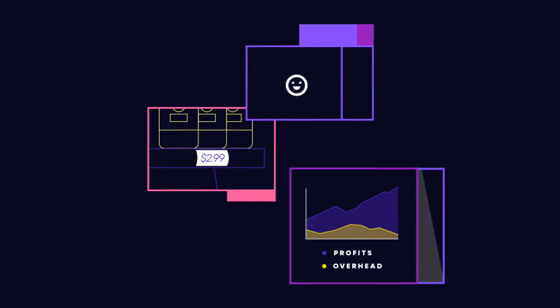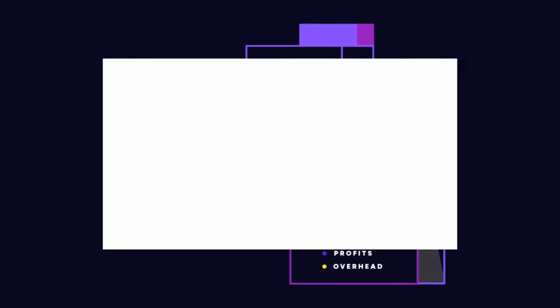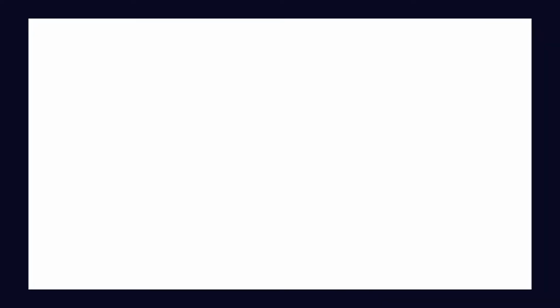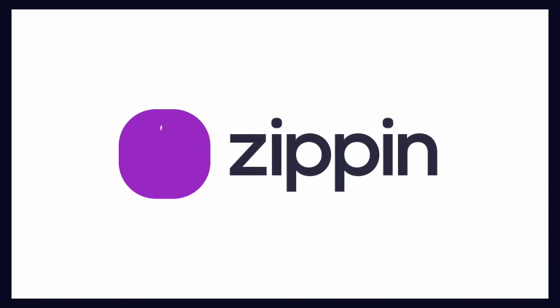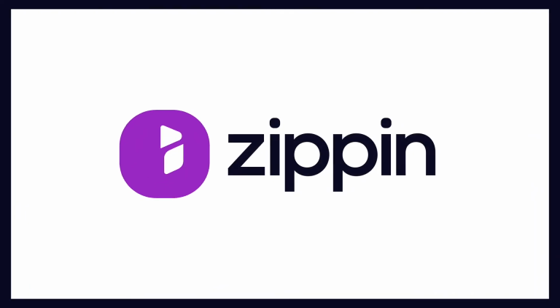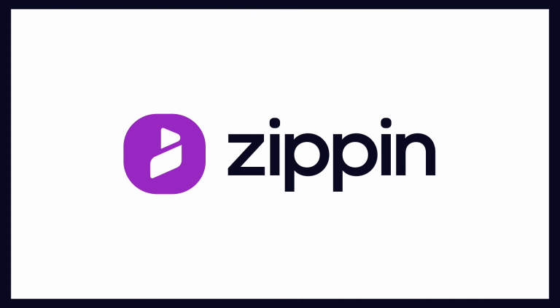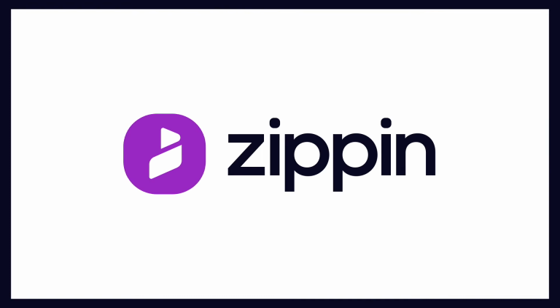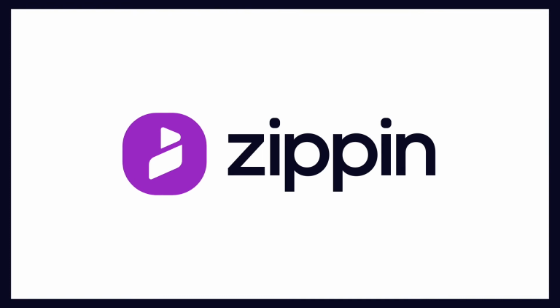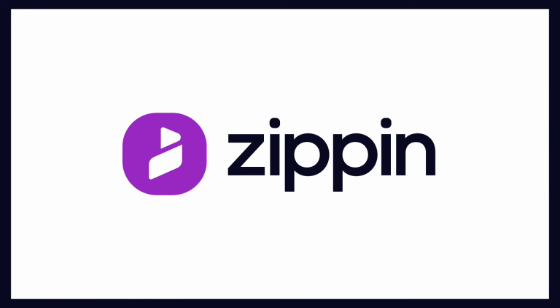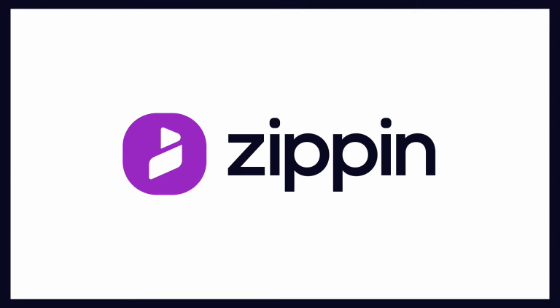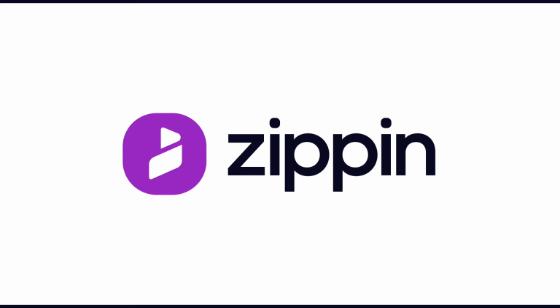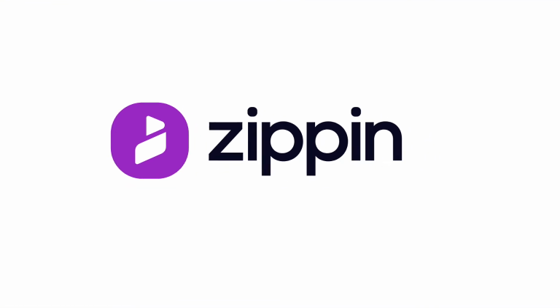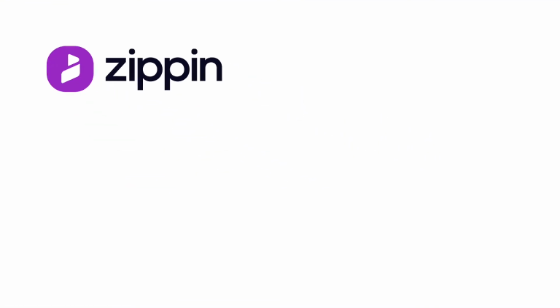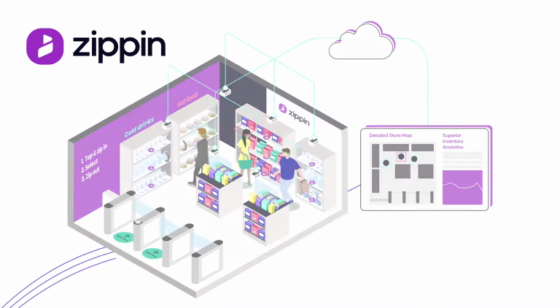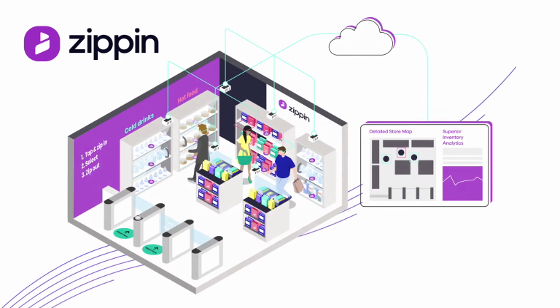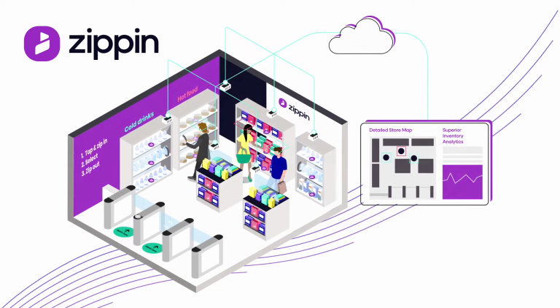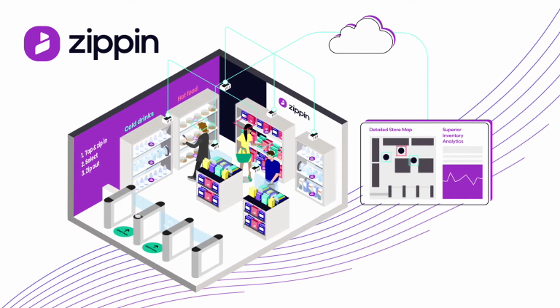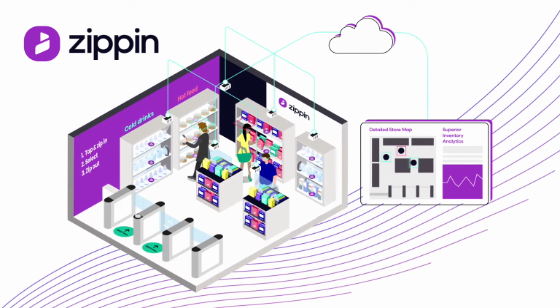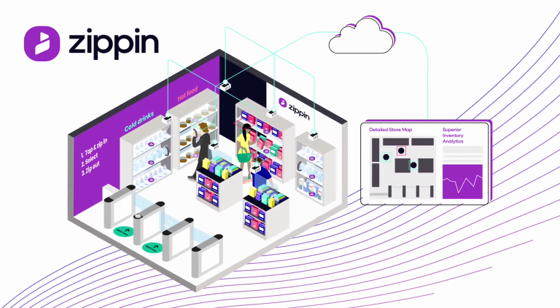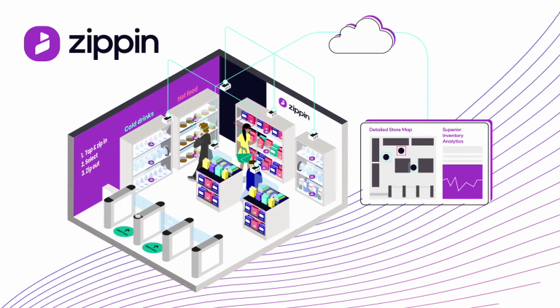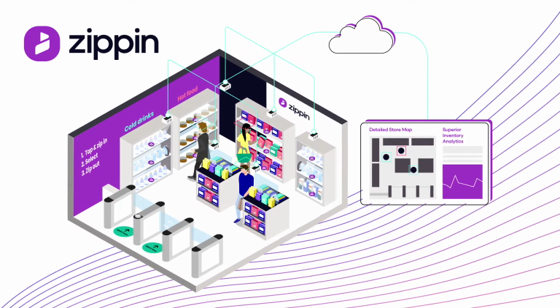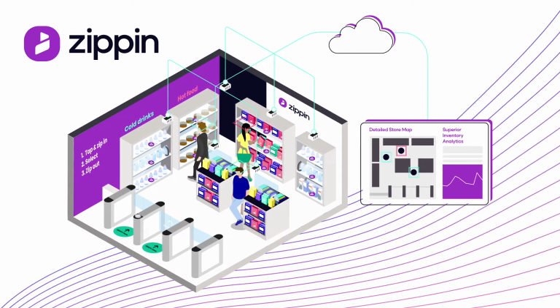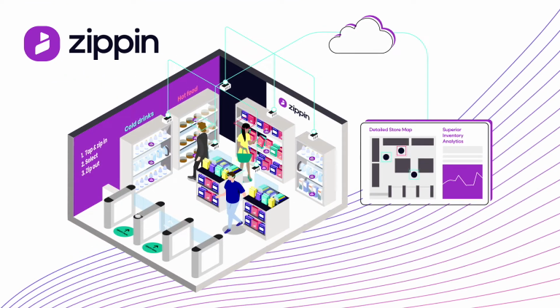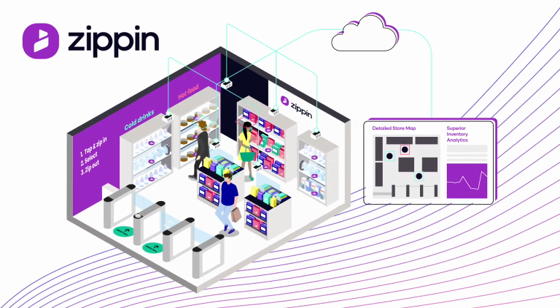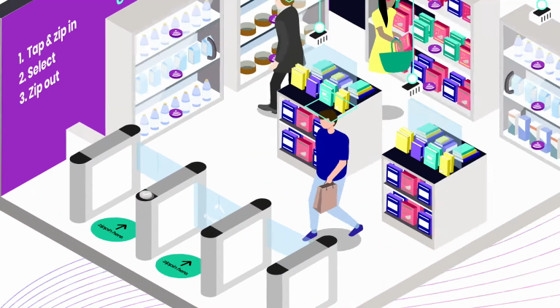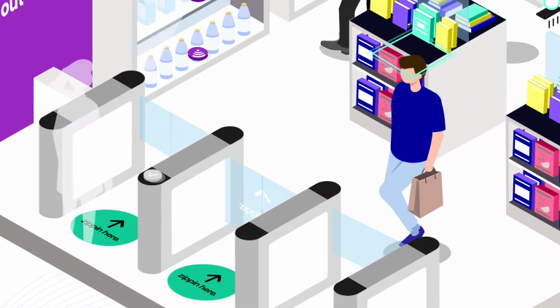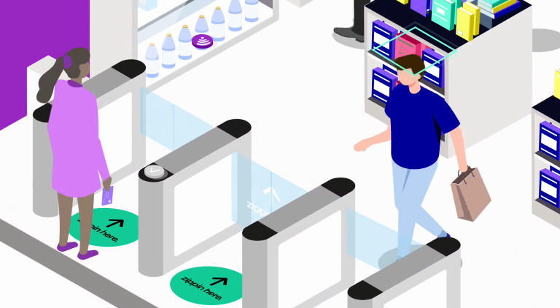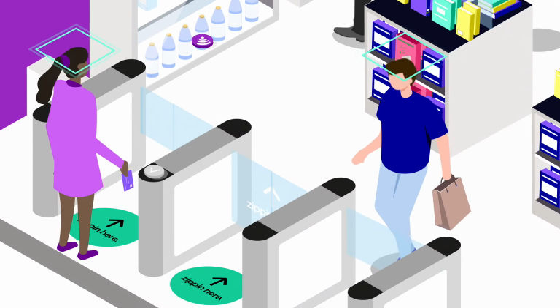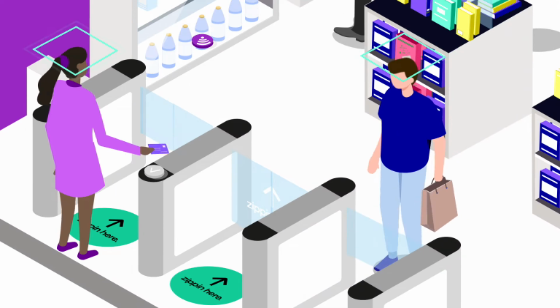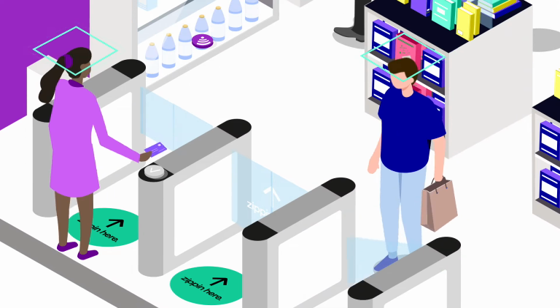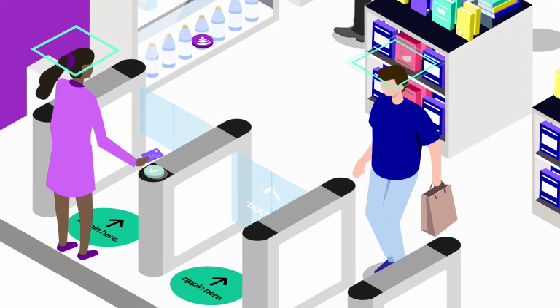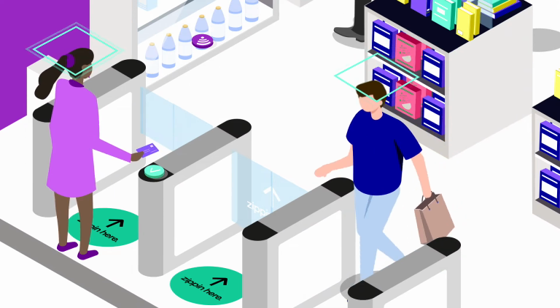At Zippin, we're reinventing the way retailers run their stores, using artificial intelligence to deliver checkout-free shopping.